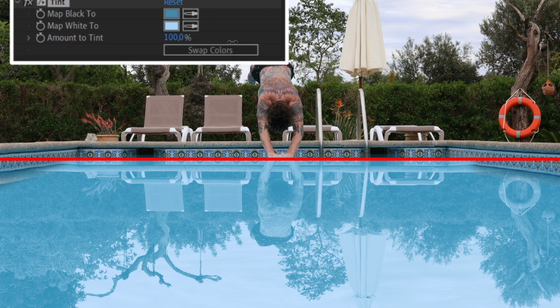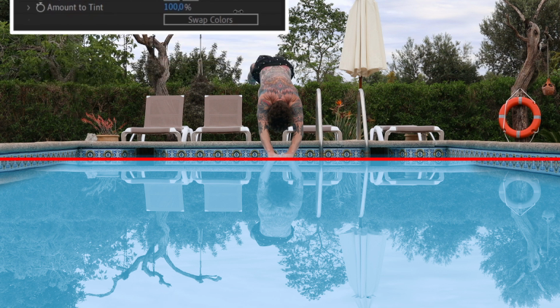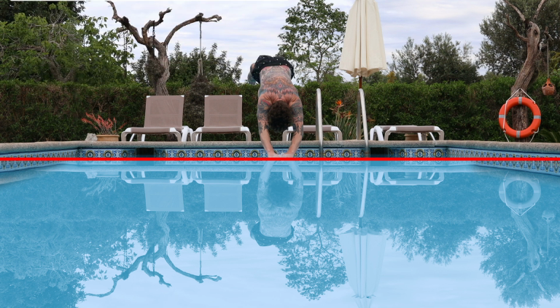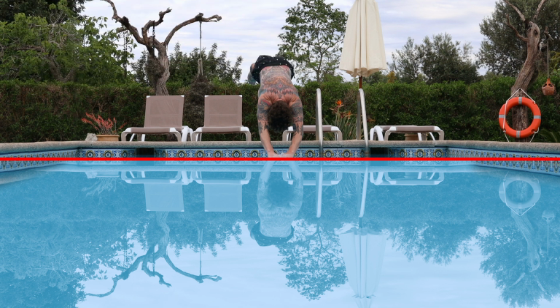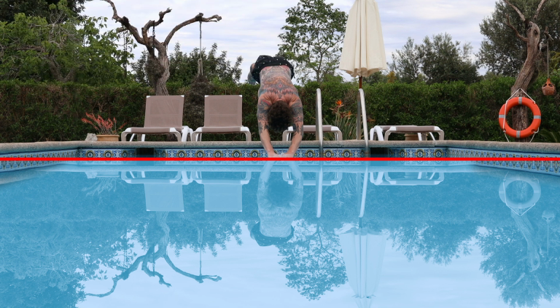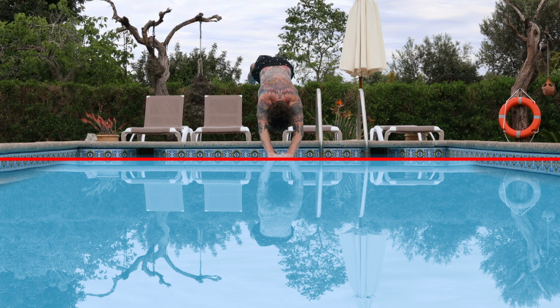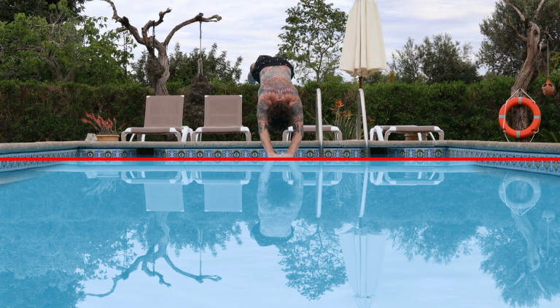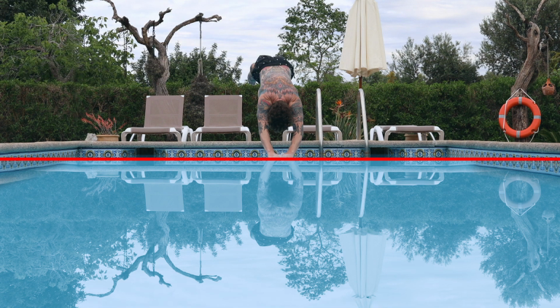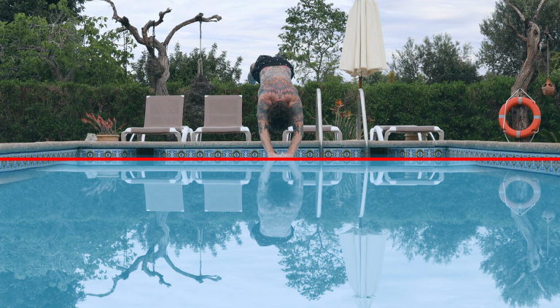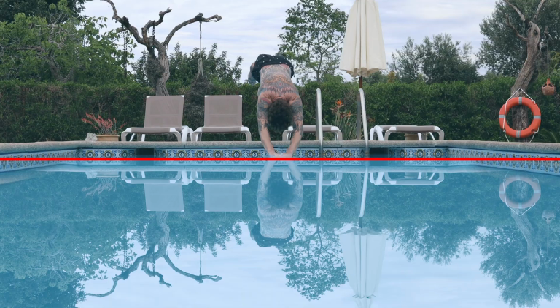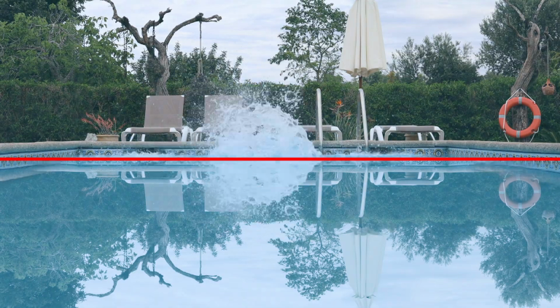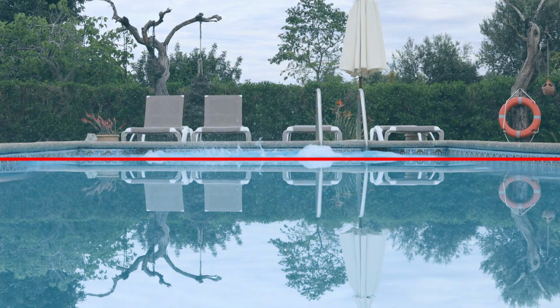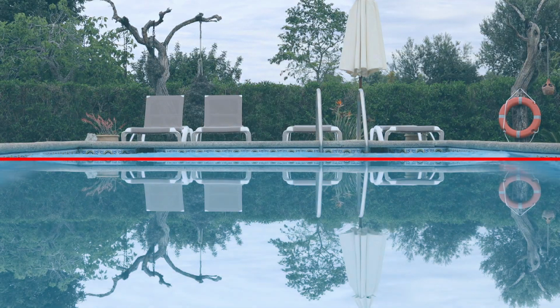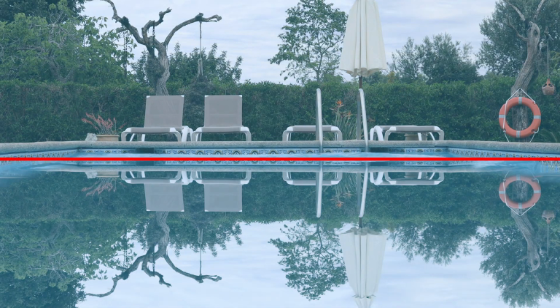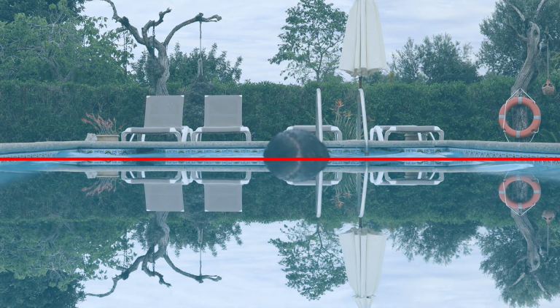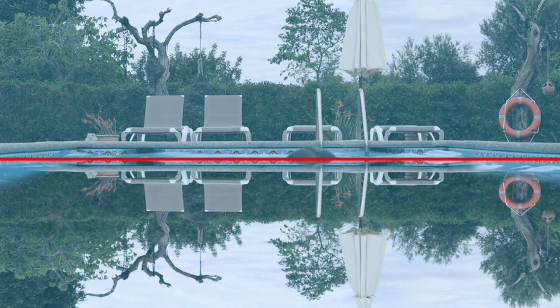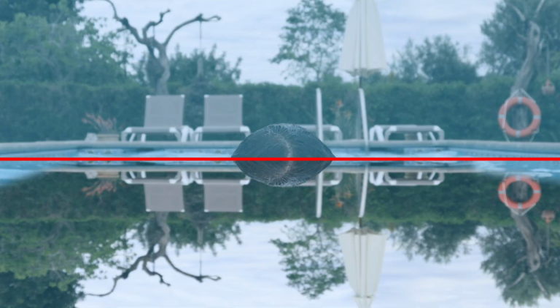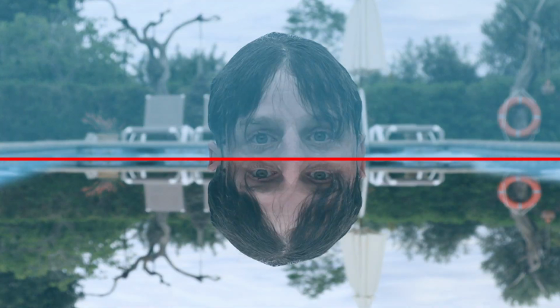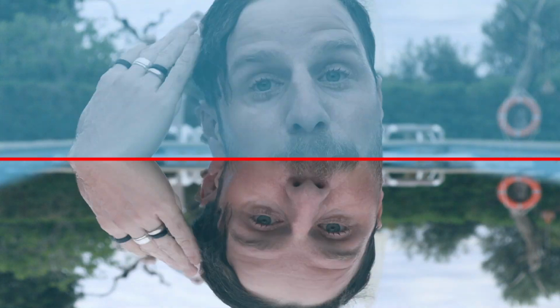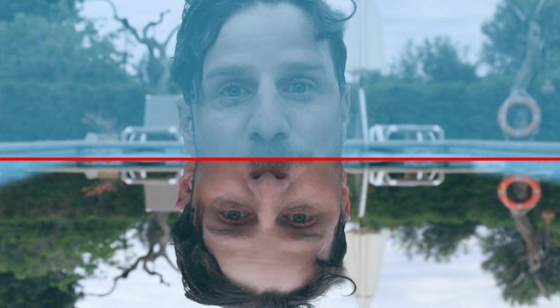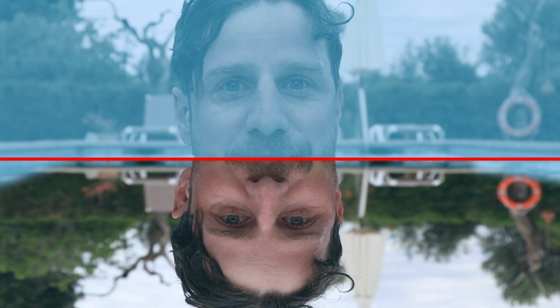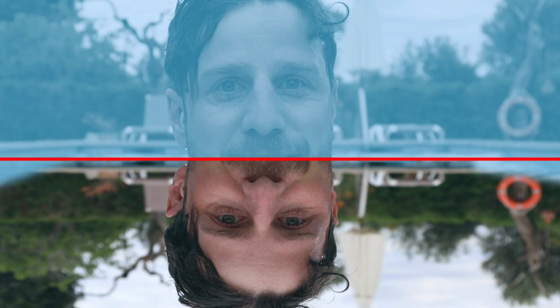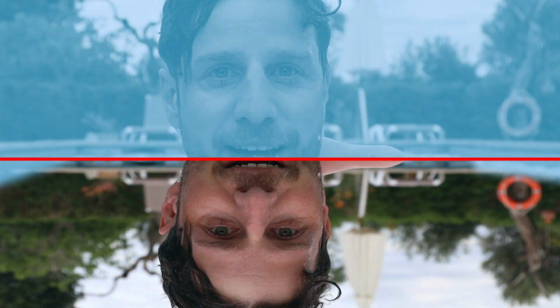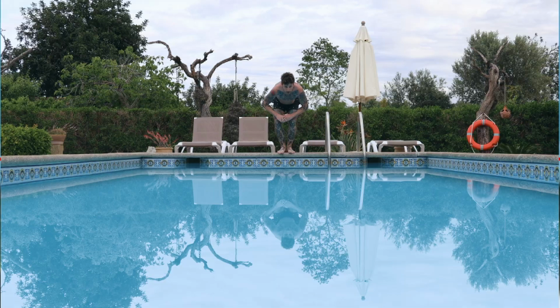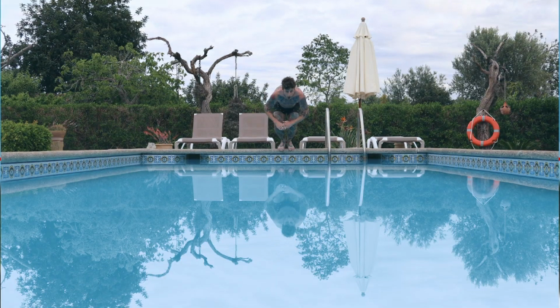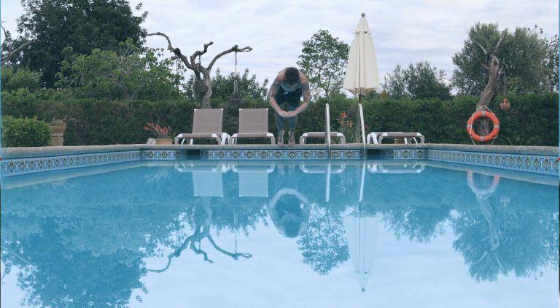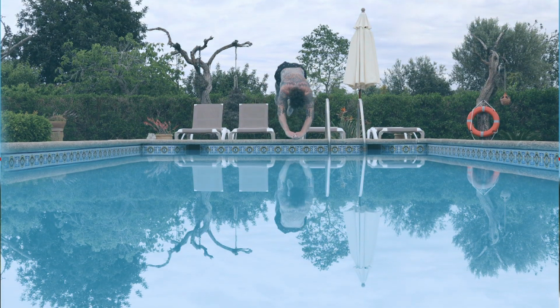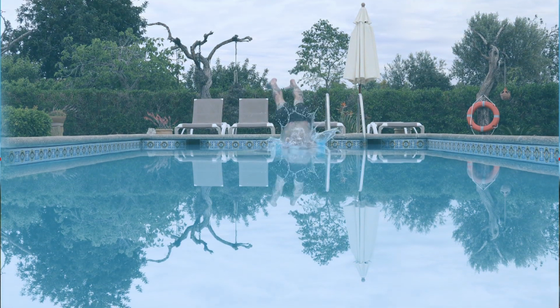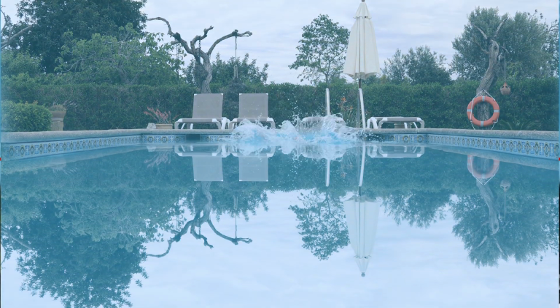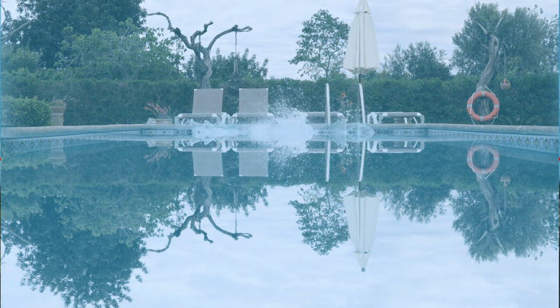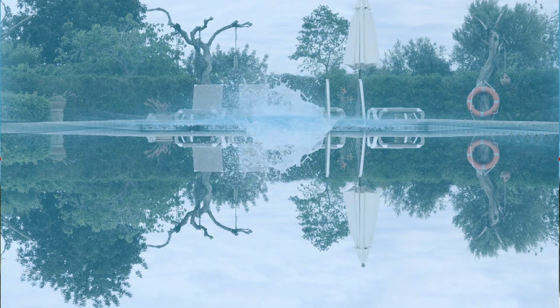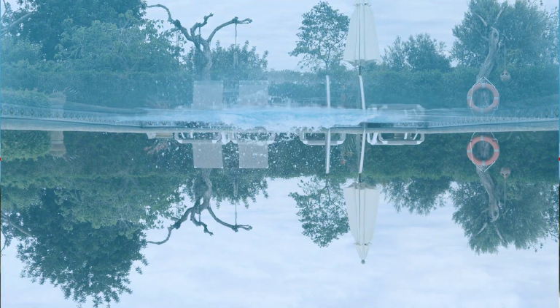Now all you need to do is keyframe the tint. So when we start, the bottom part is the reflection, and at the end it switched.